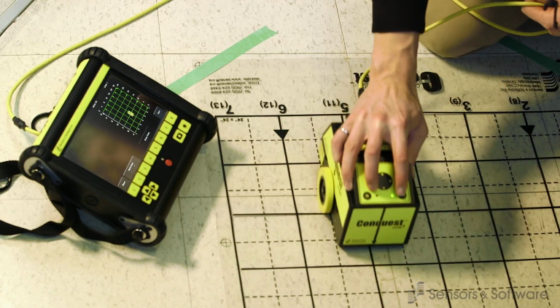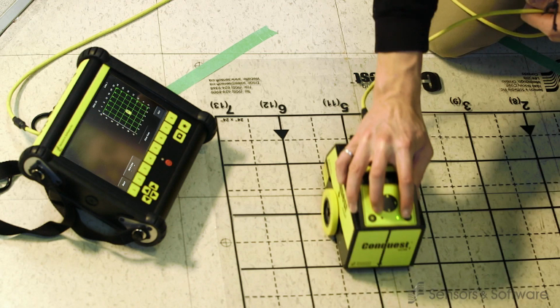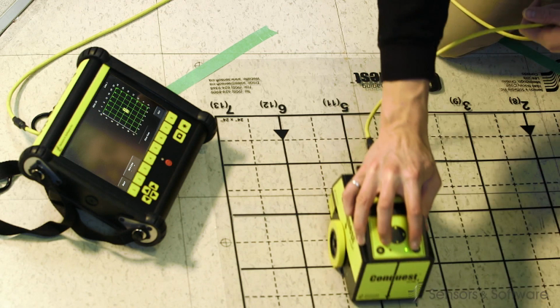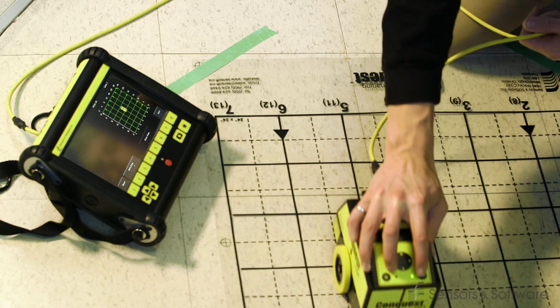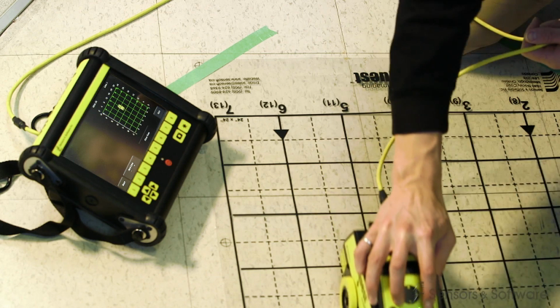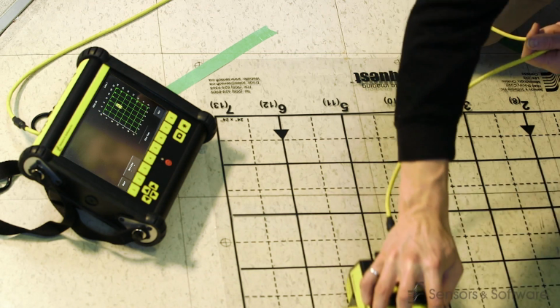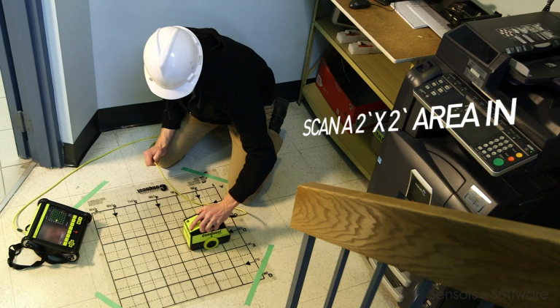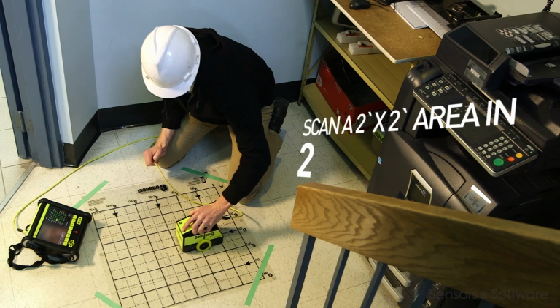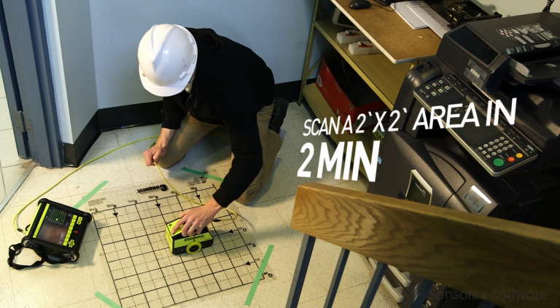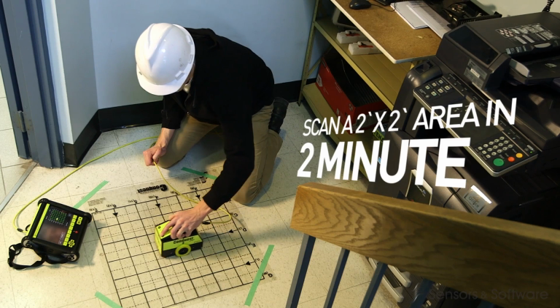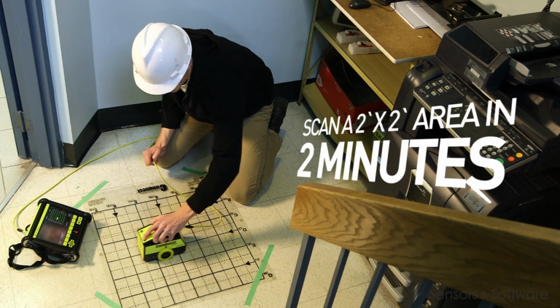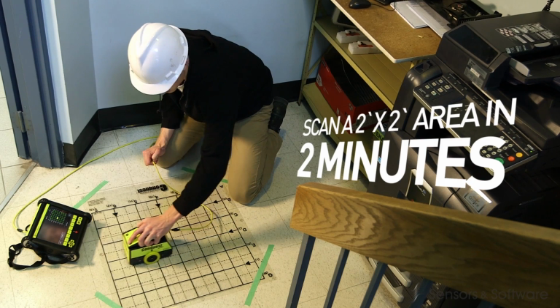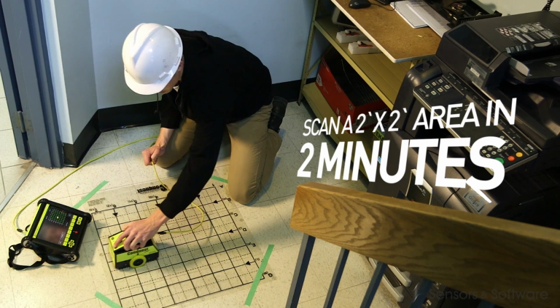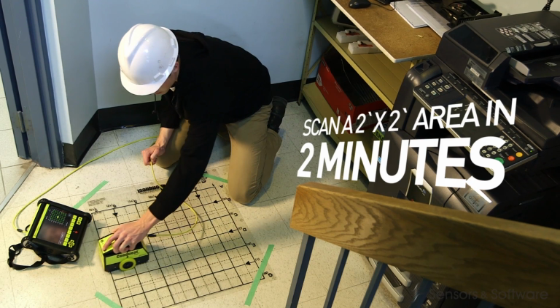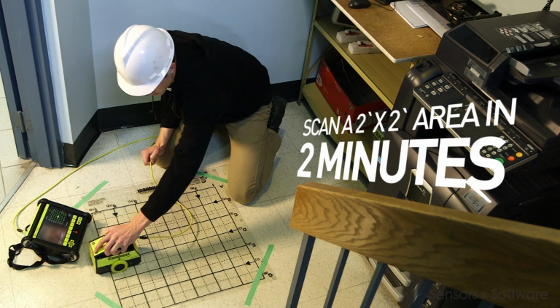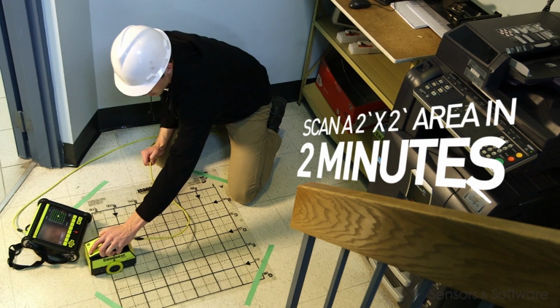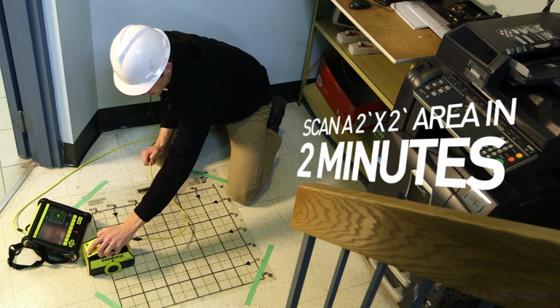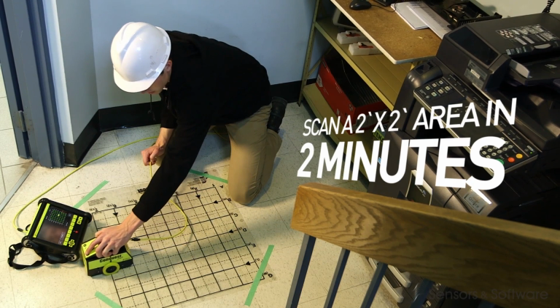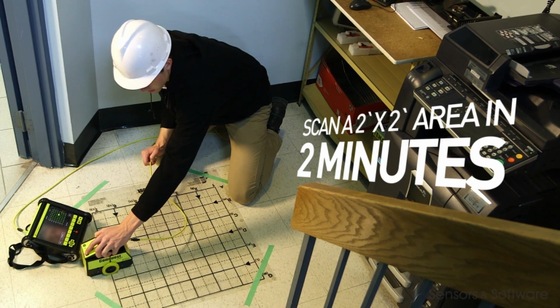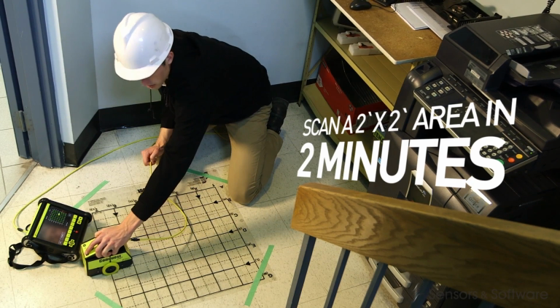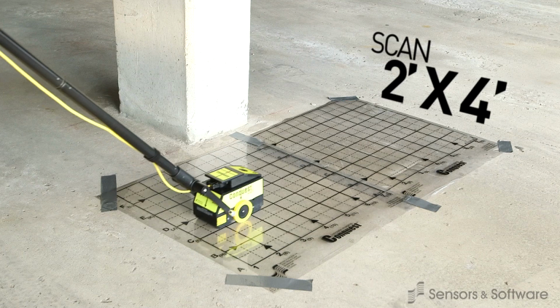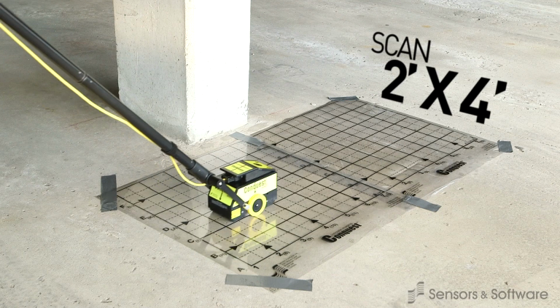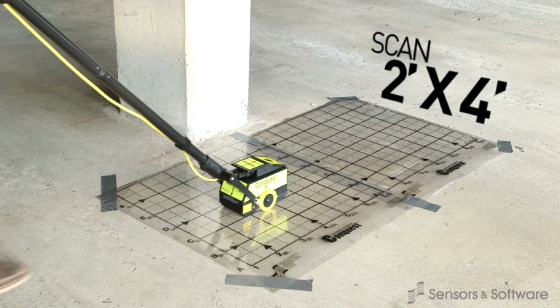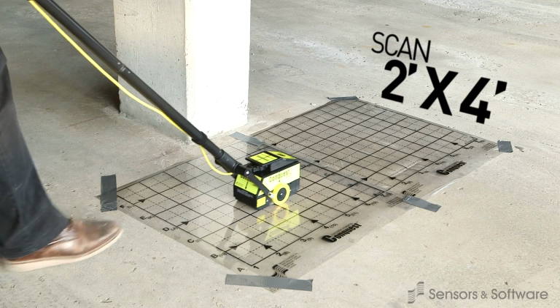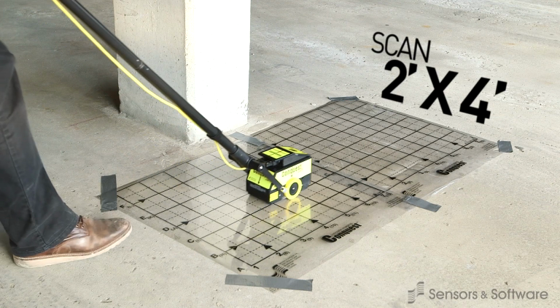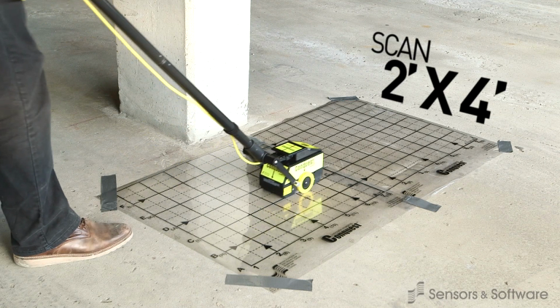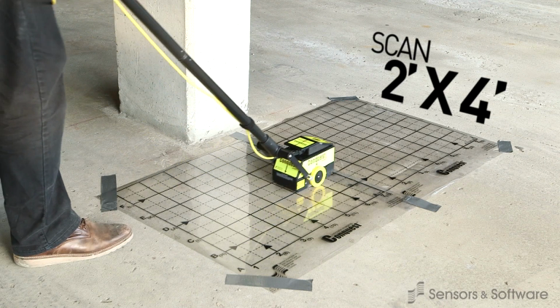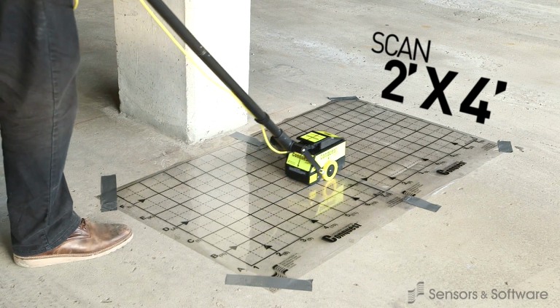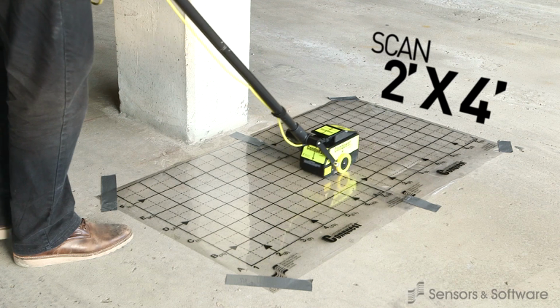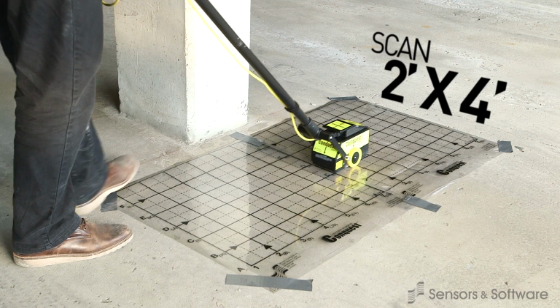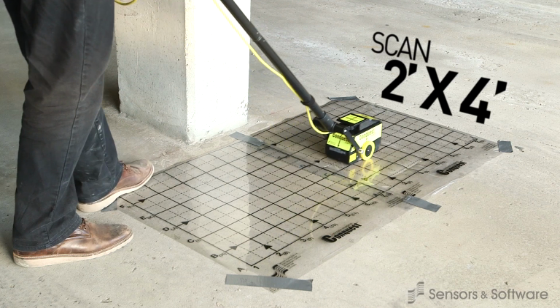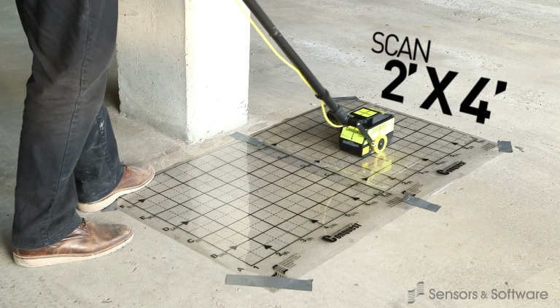Operation is simple. Power up, select a mode, and start scanning. Your progress will be clearly displayed as you rapidly advance through the lines.